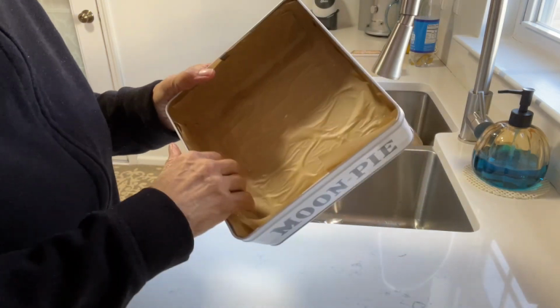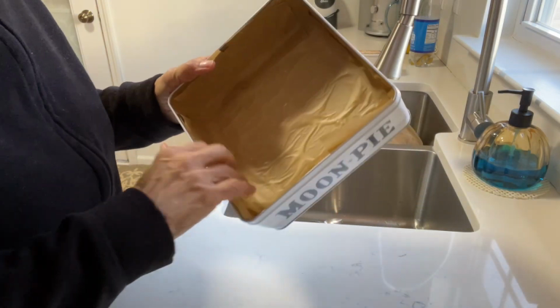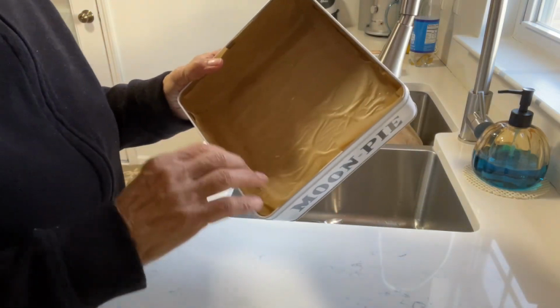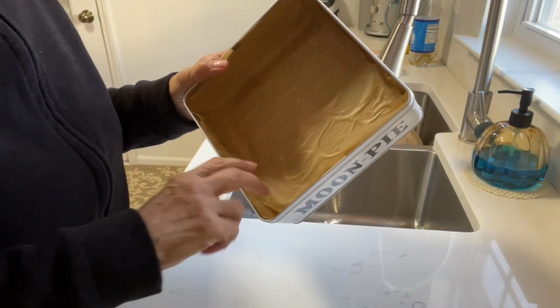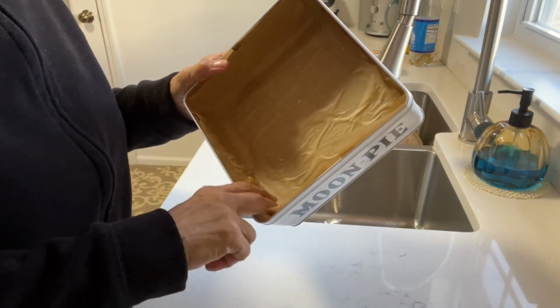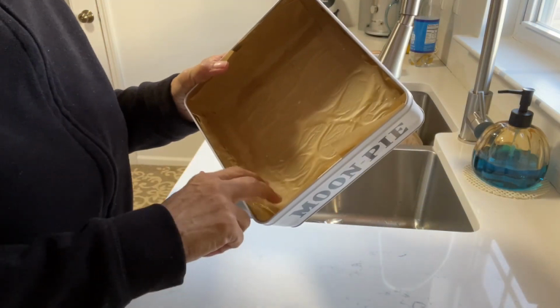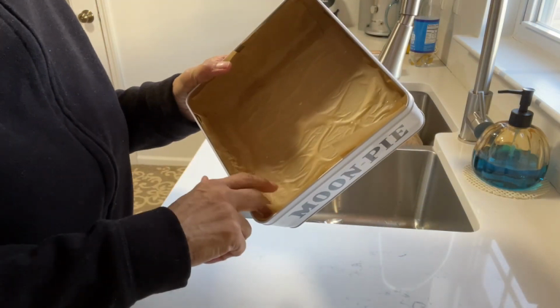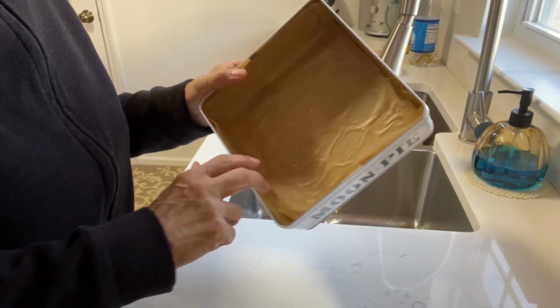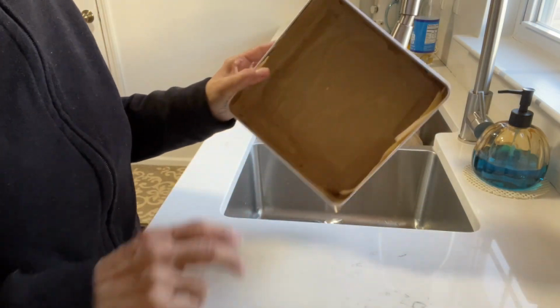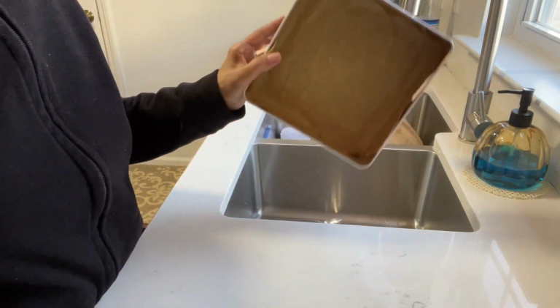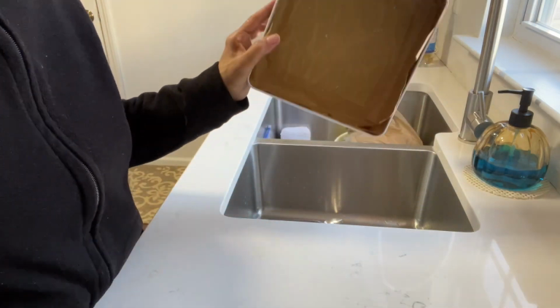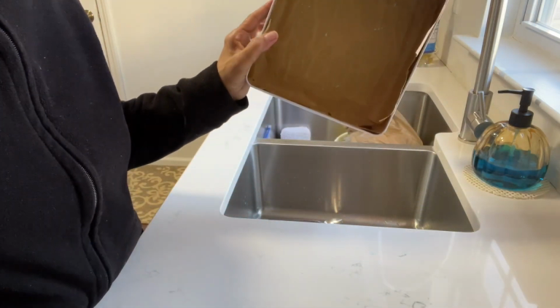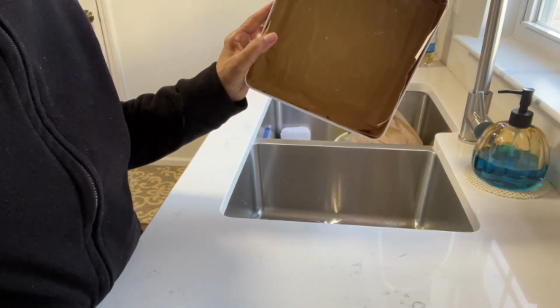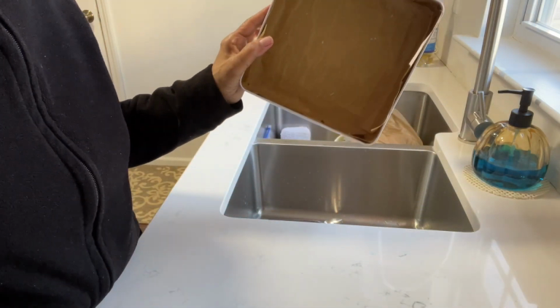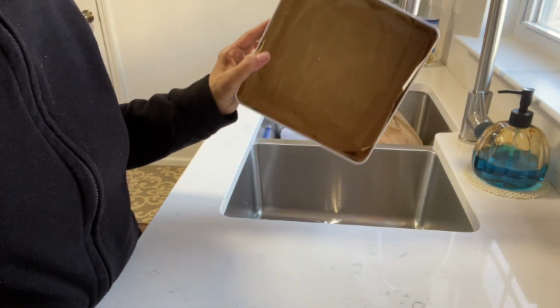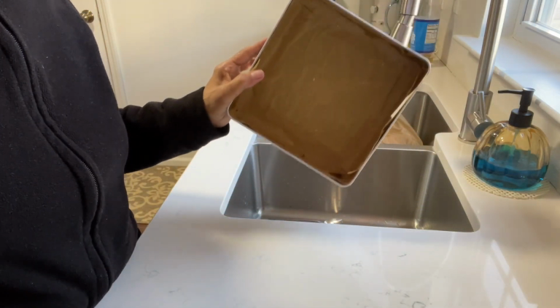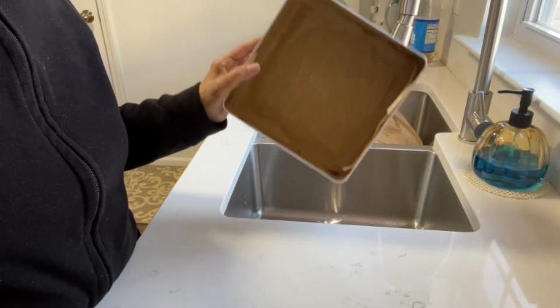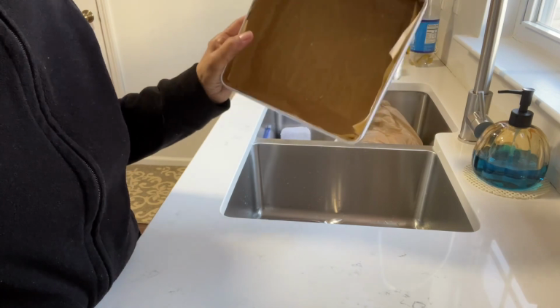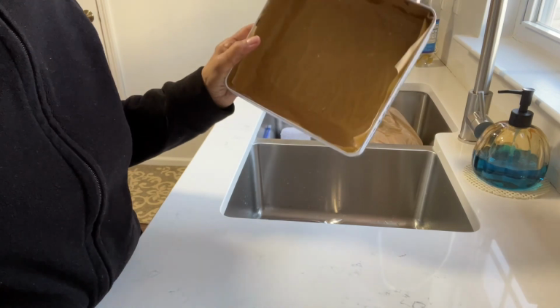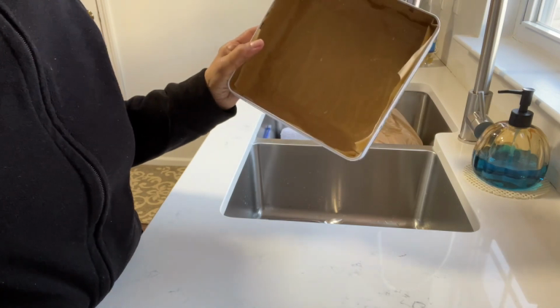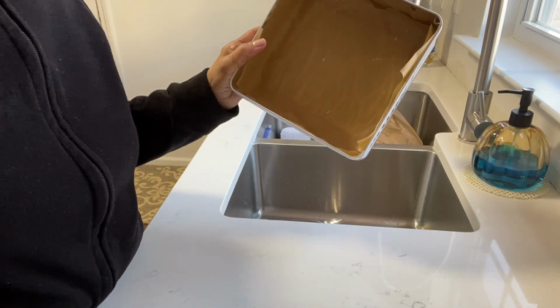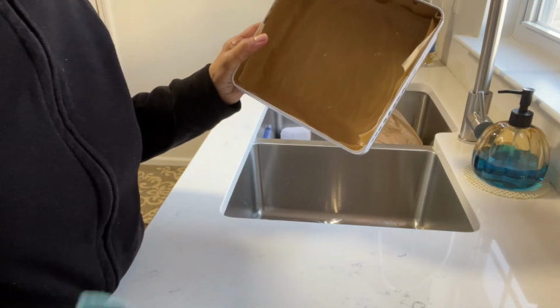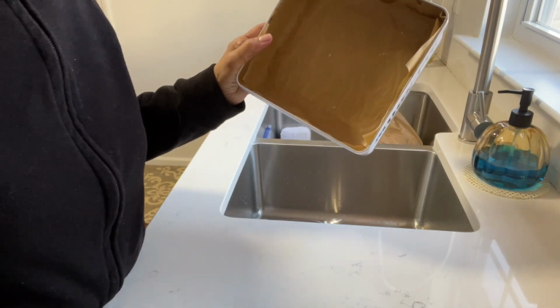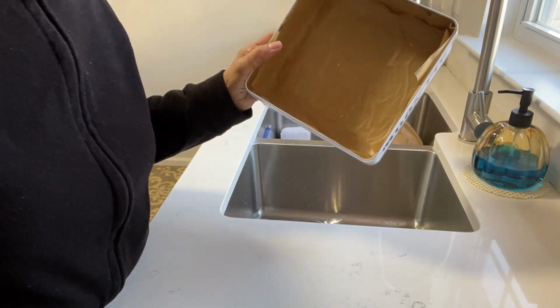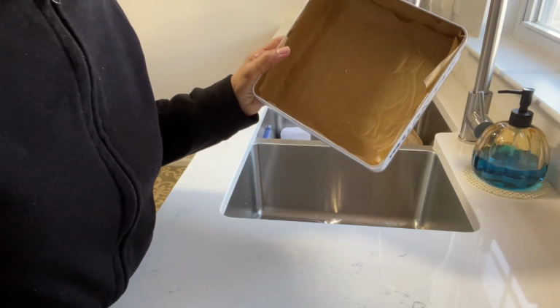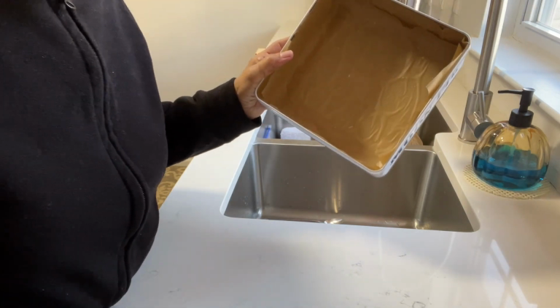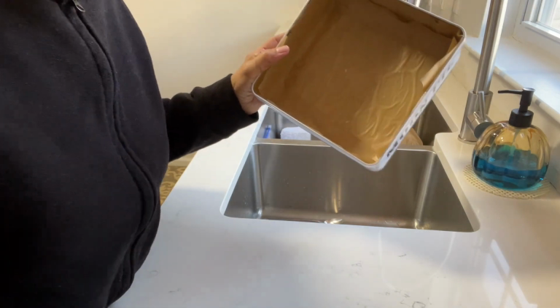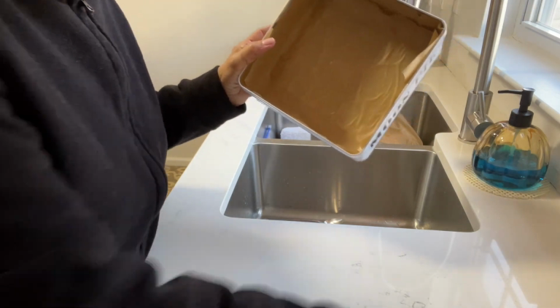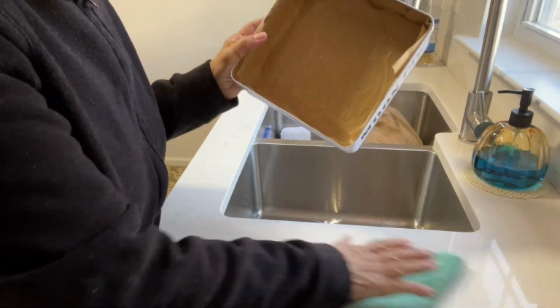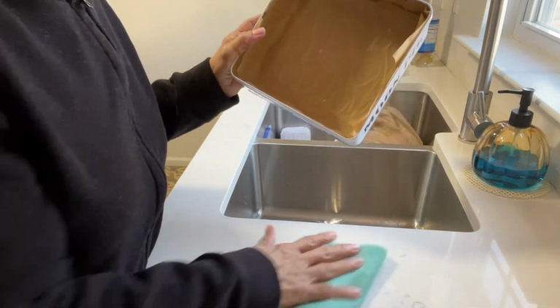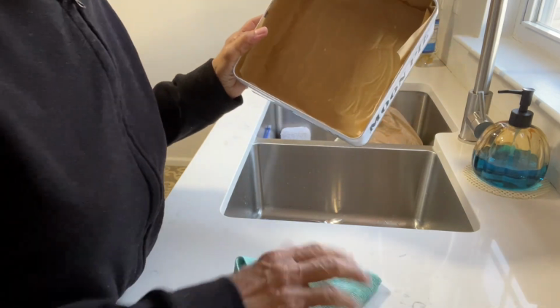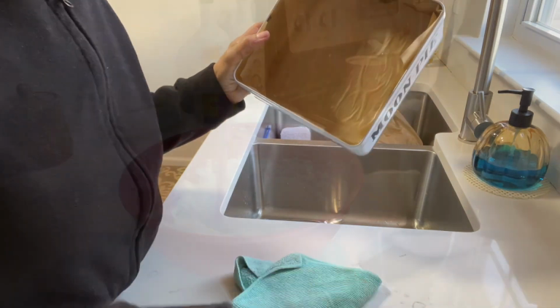You want to make sure you cover it really well. So this is ready. Now I'm going to put my batter together.